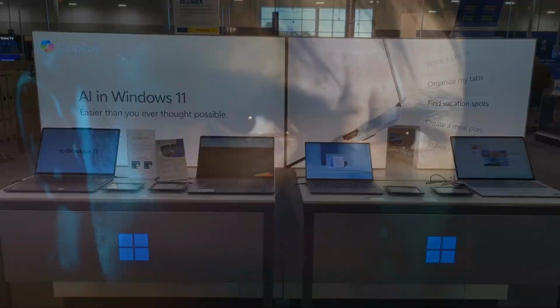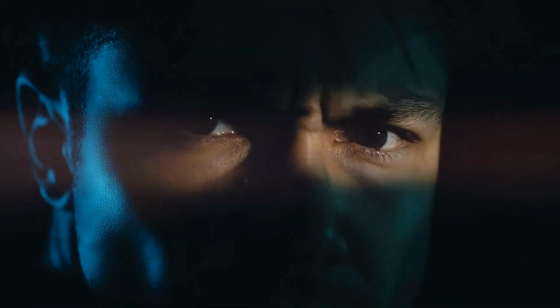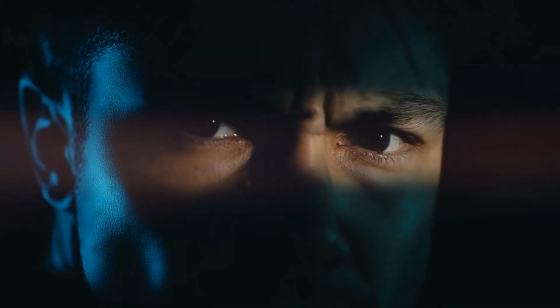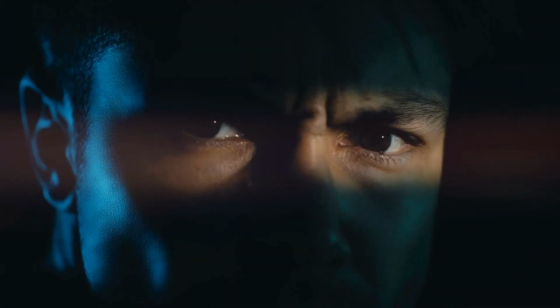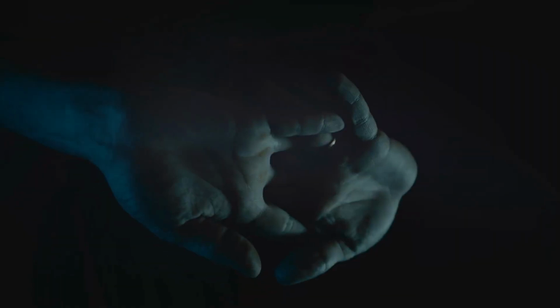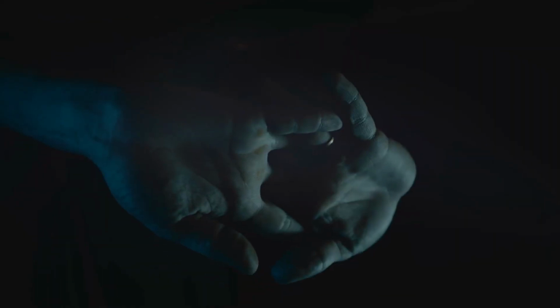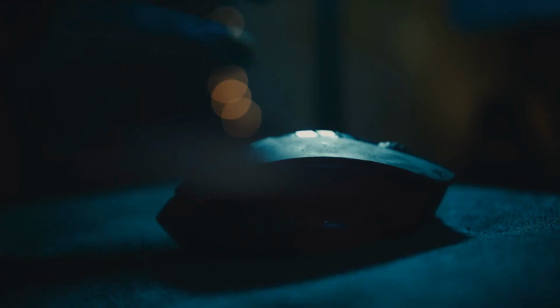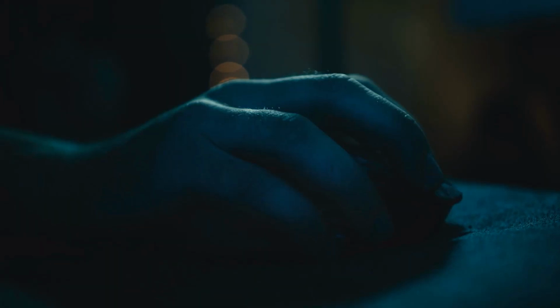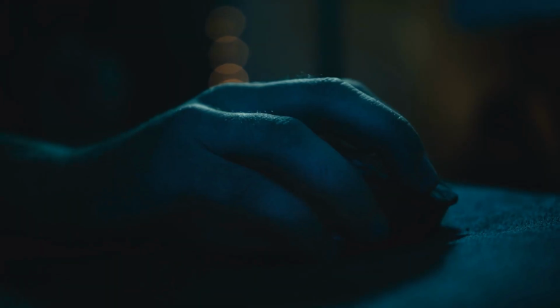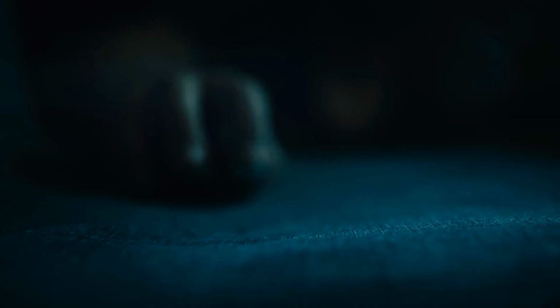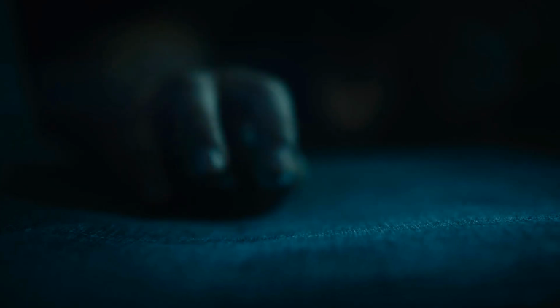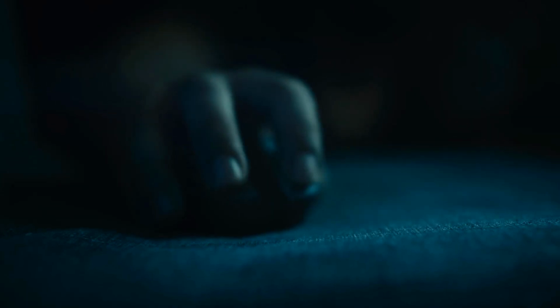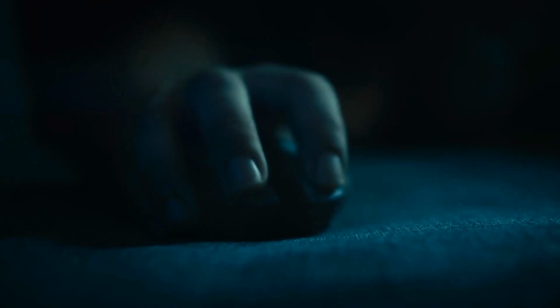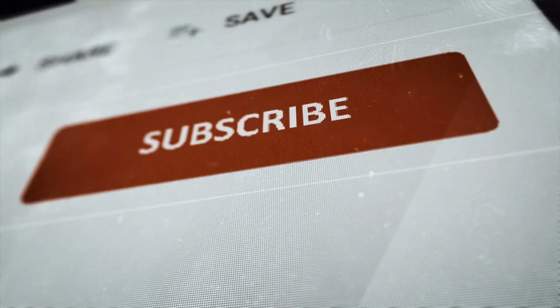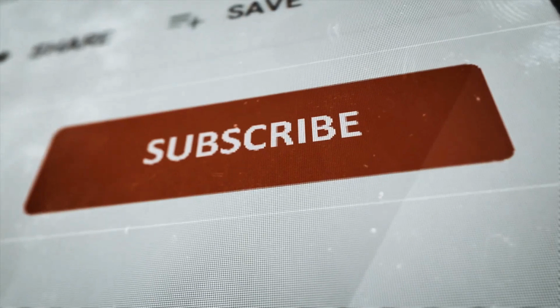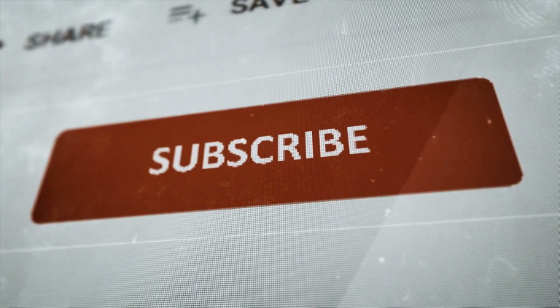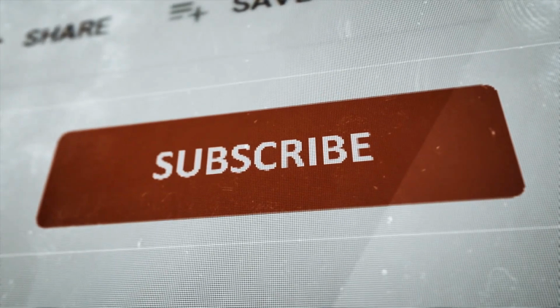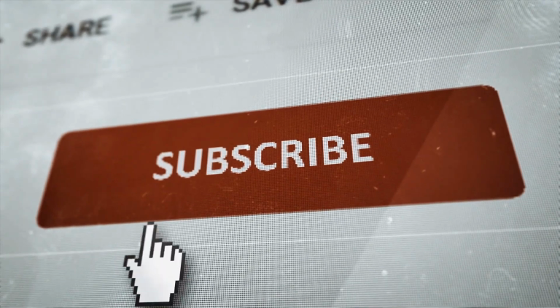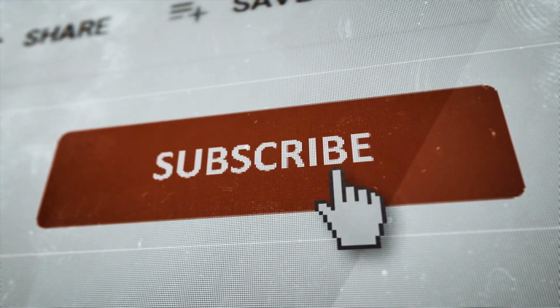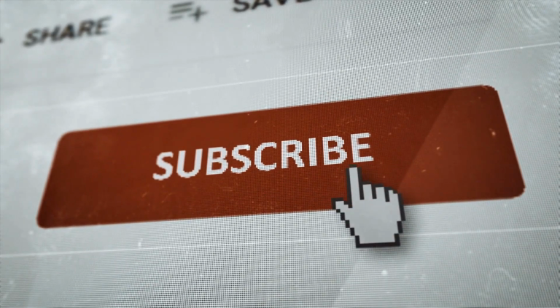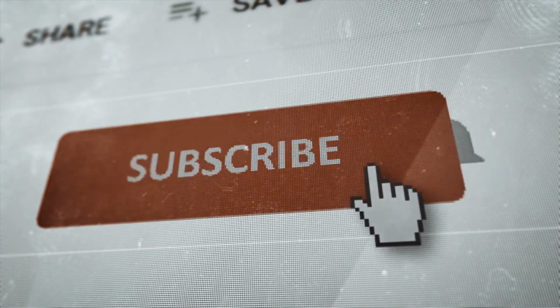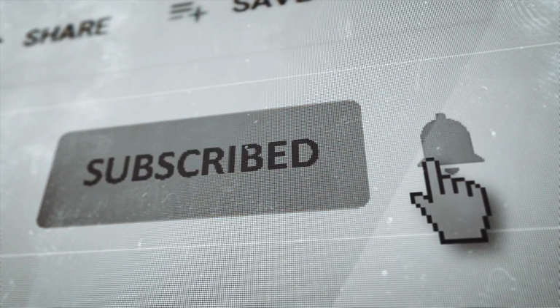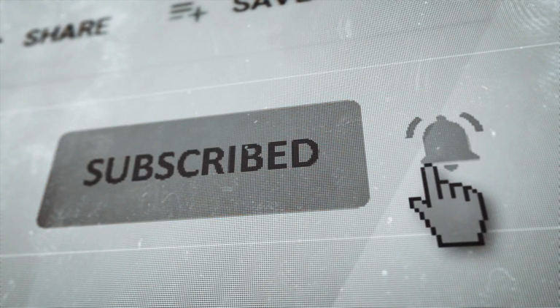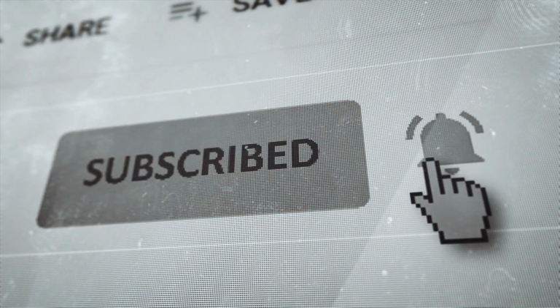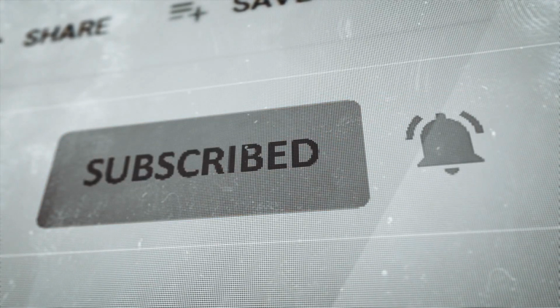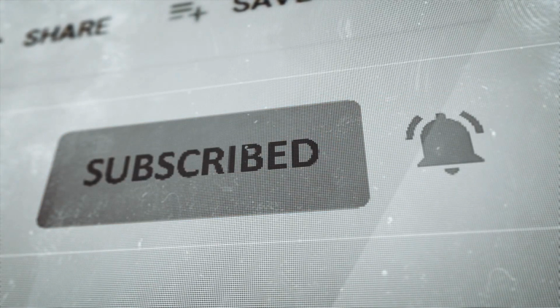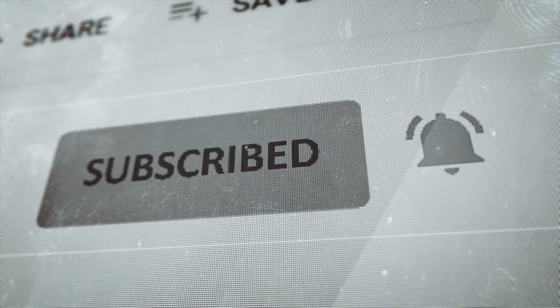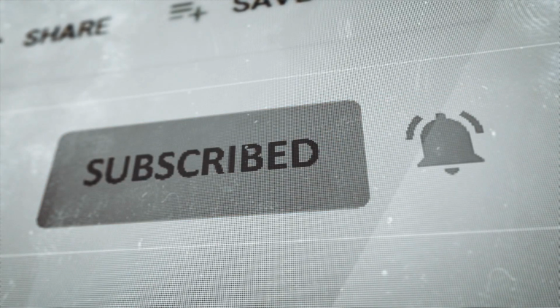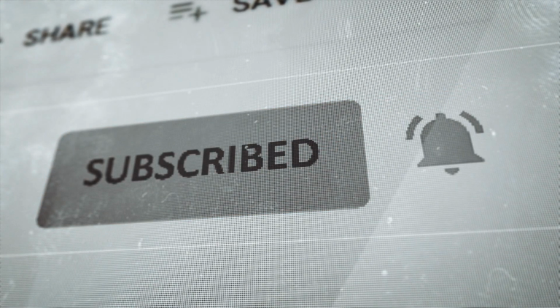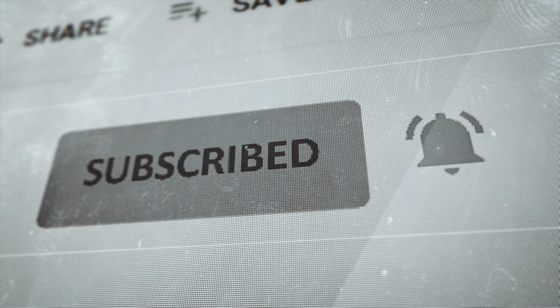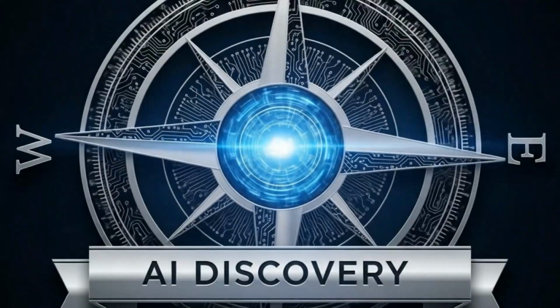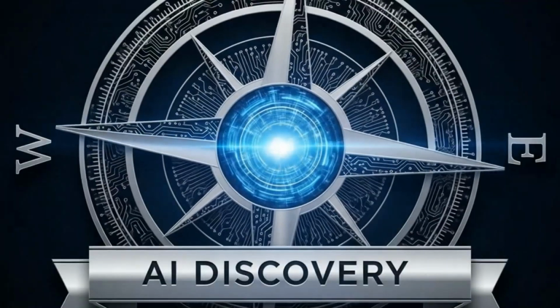Leave a comment, hit subscribe and like if you enjoyed the video, and thanks for watching. Catch you in the next one.